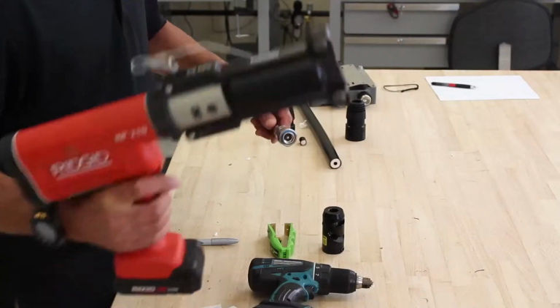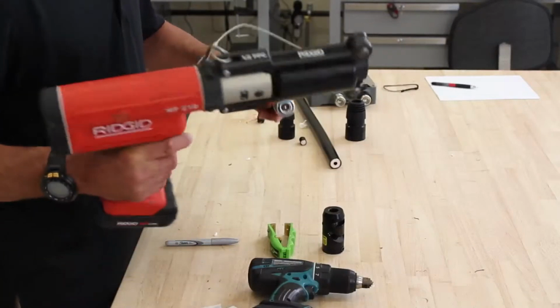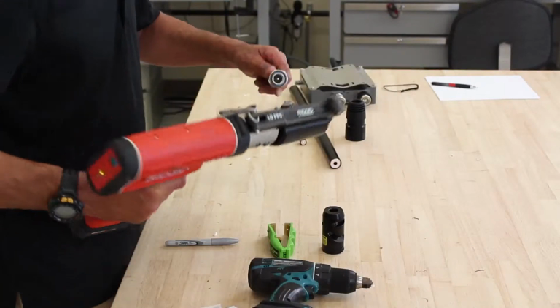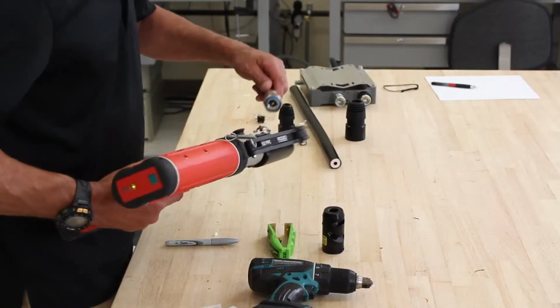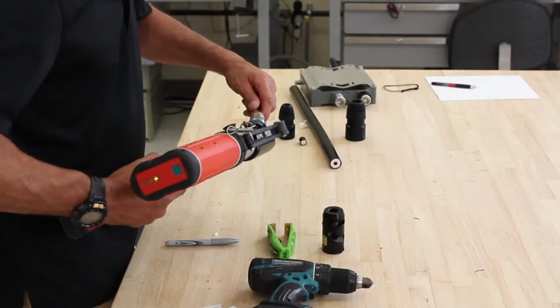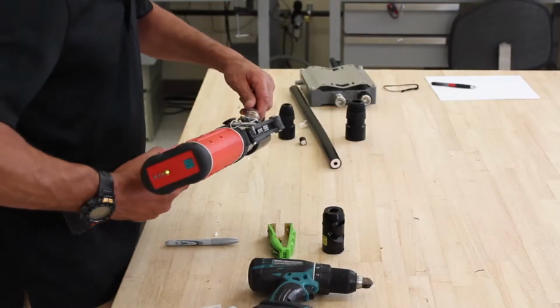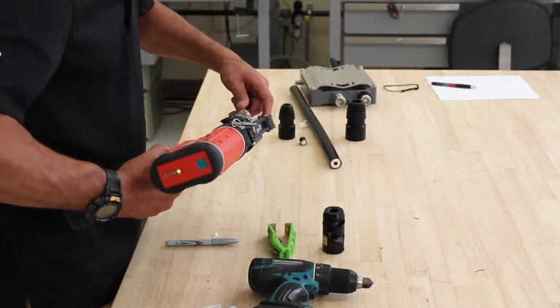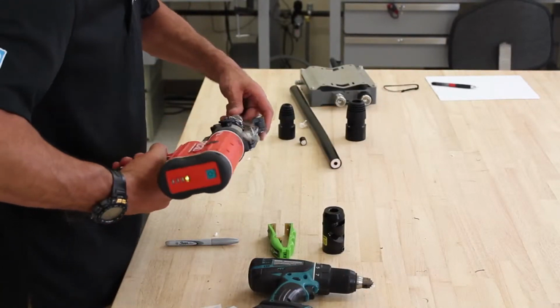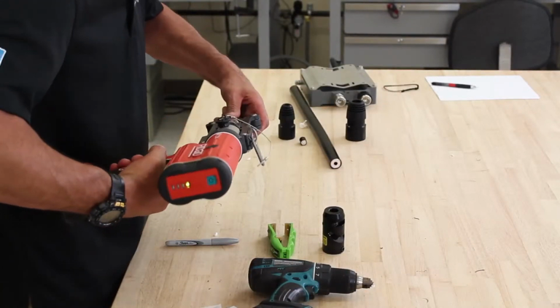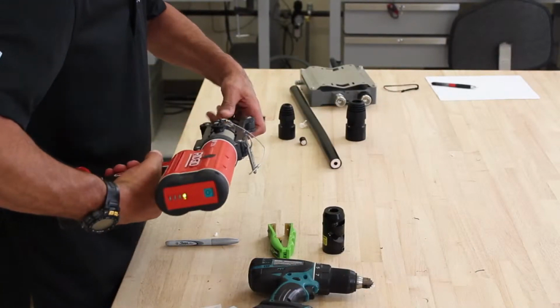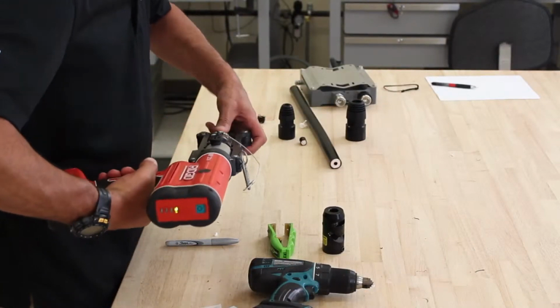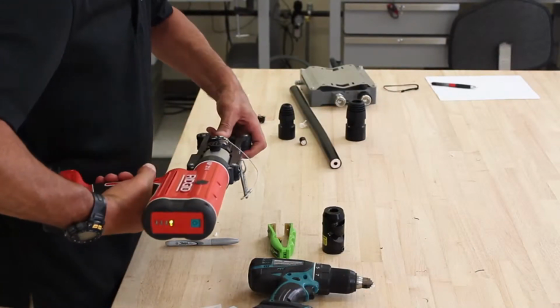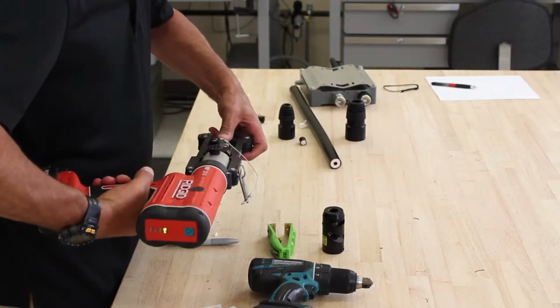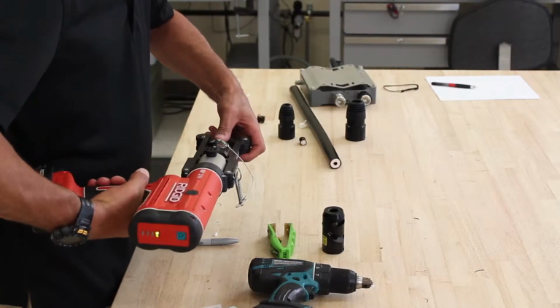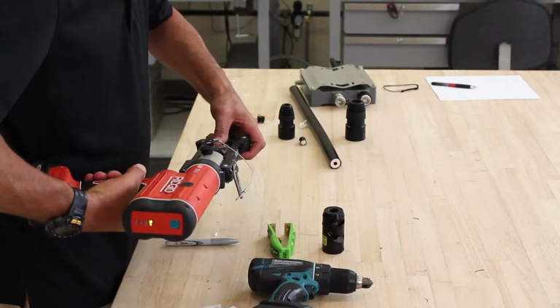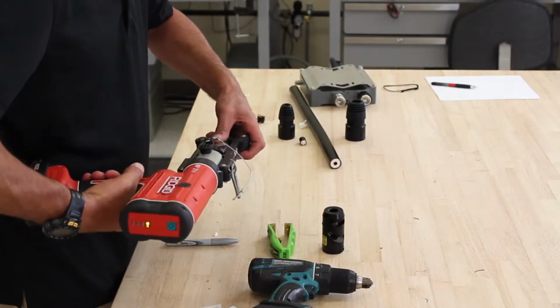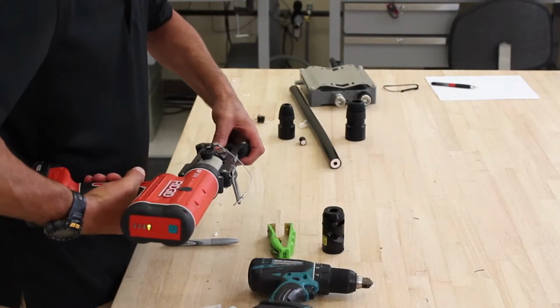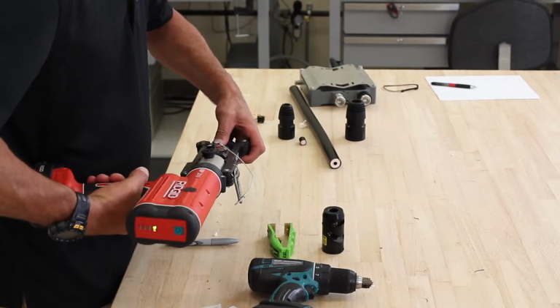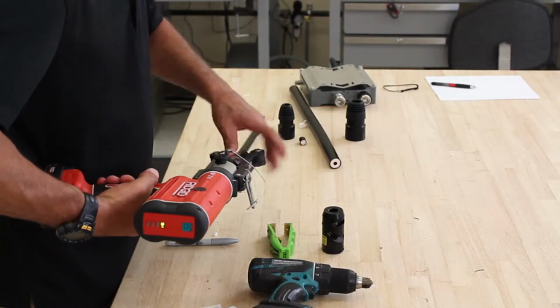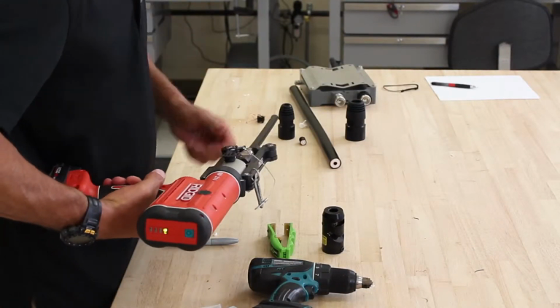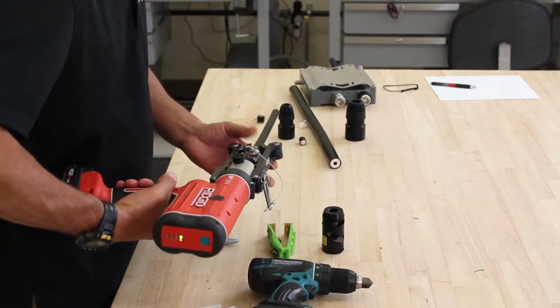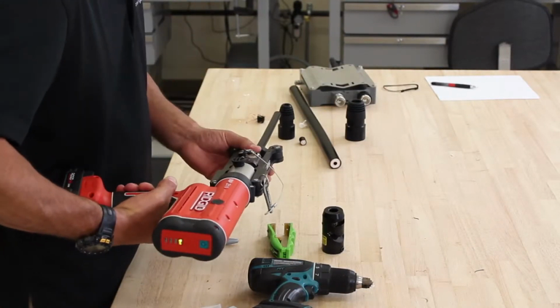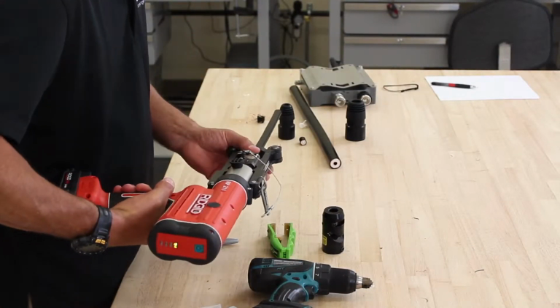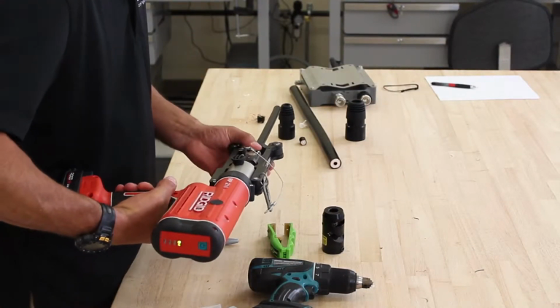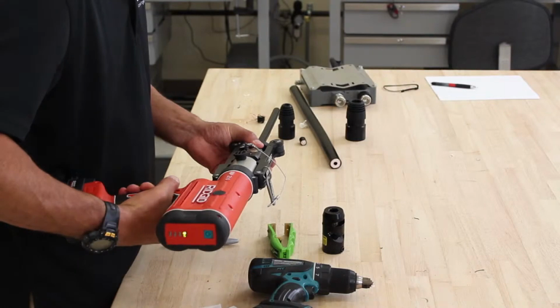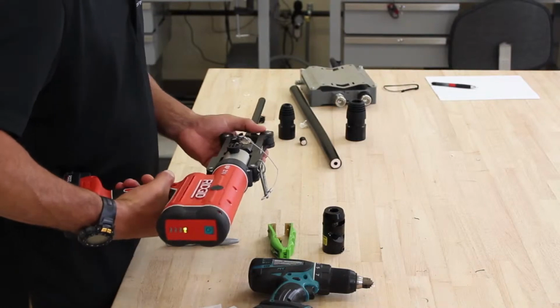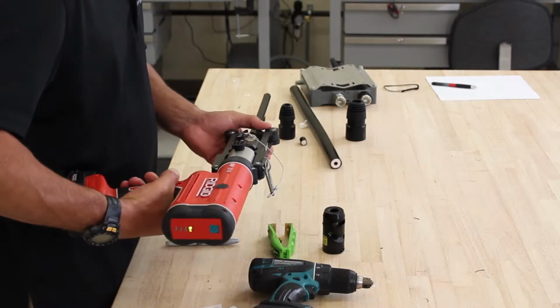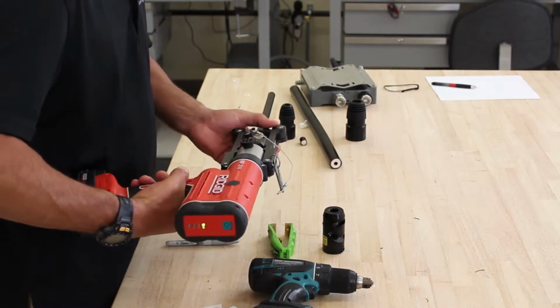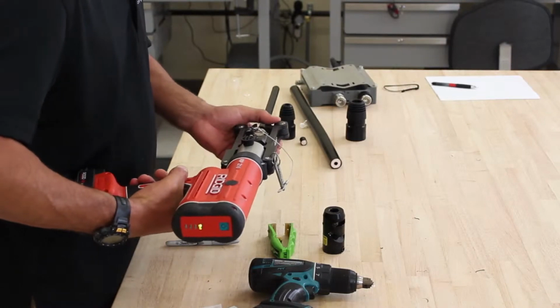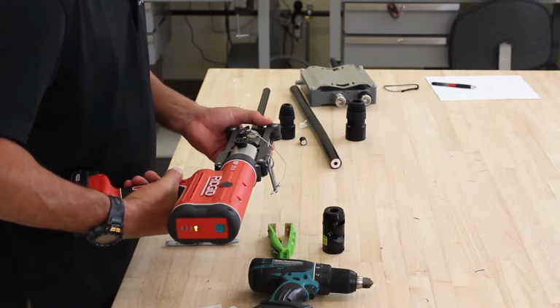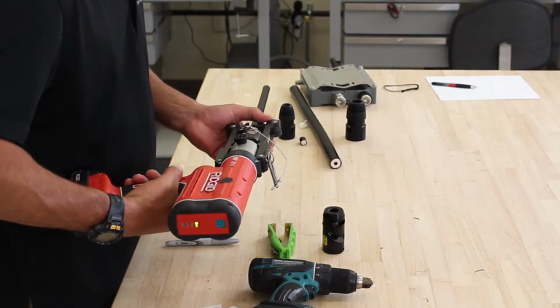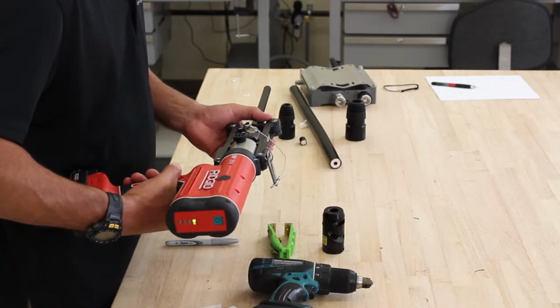Insert the connector into your RP210, make sure it's seated properly, and compress the connector.